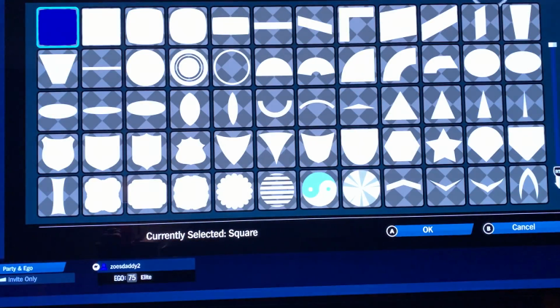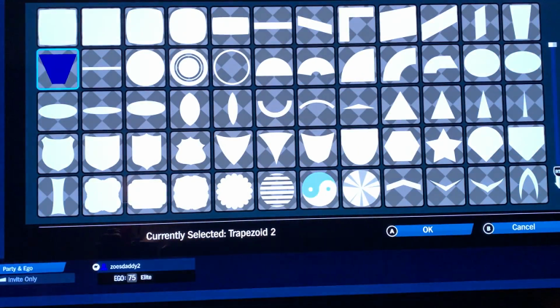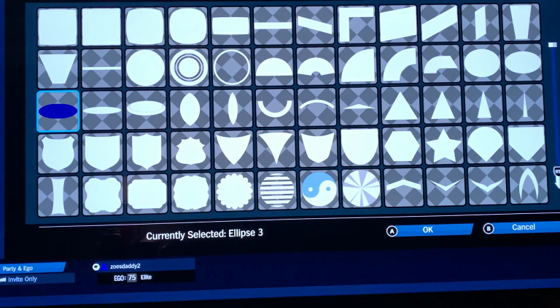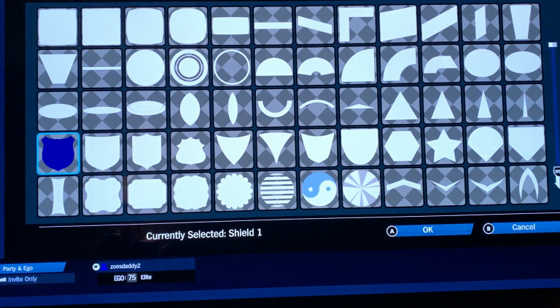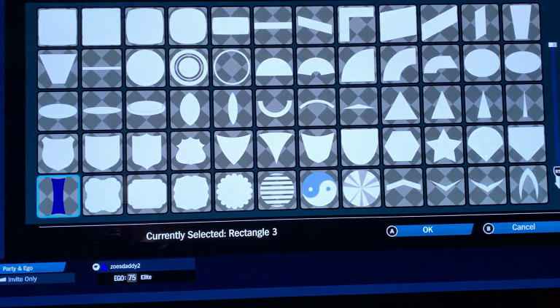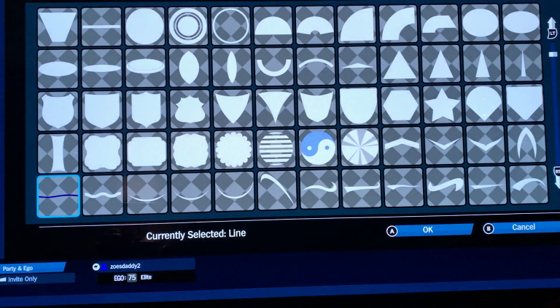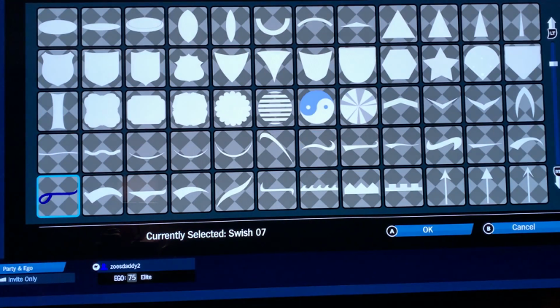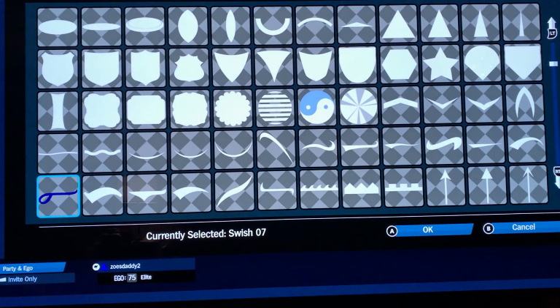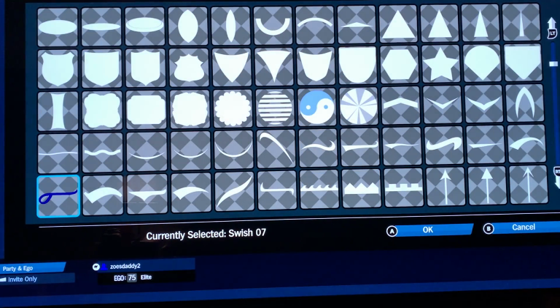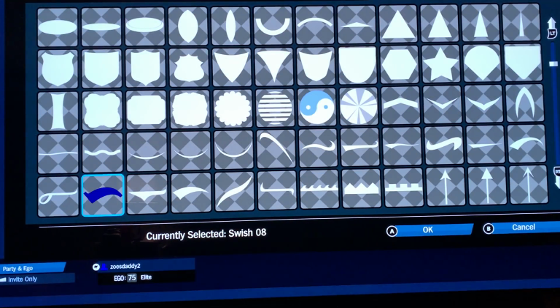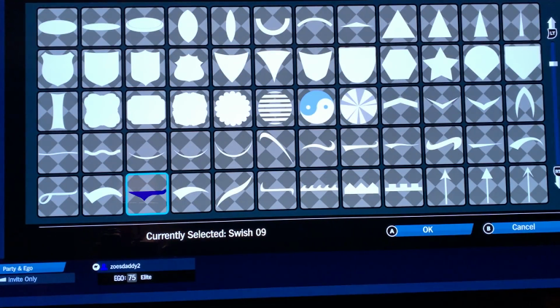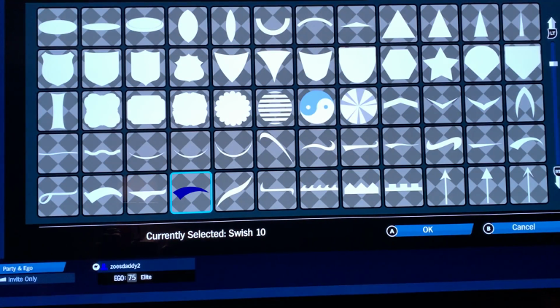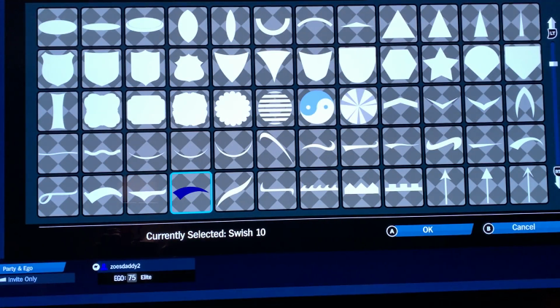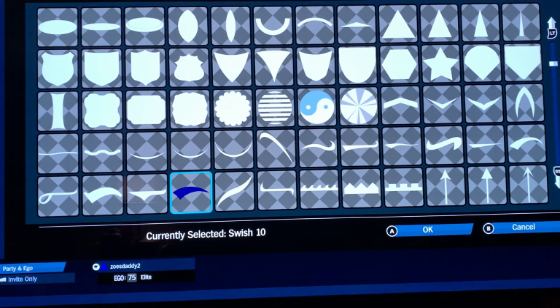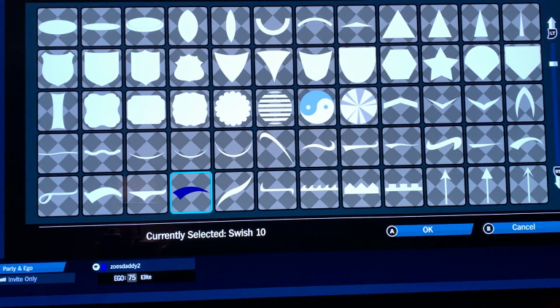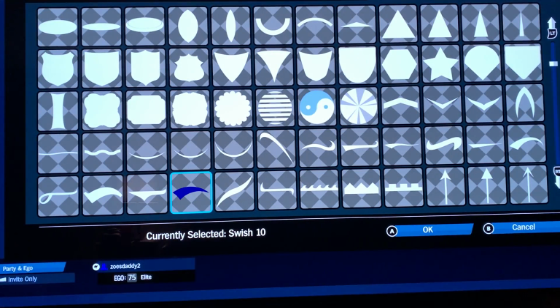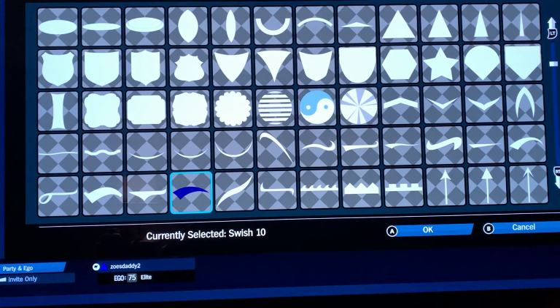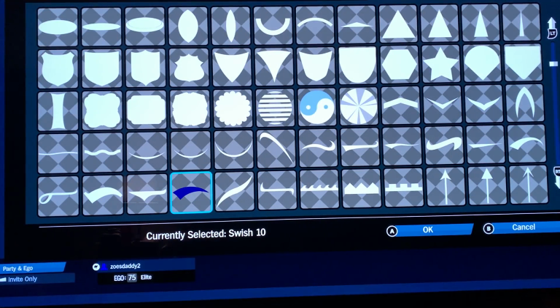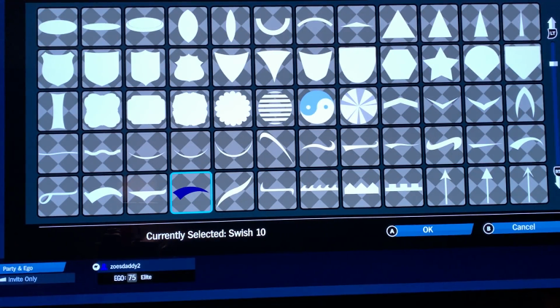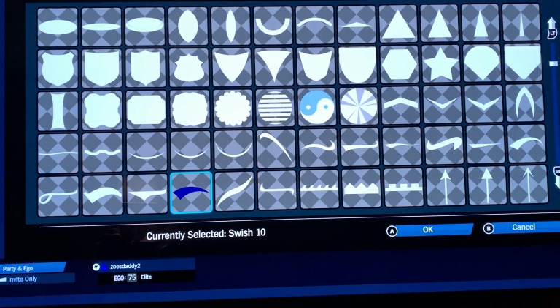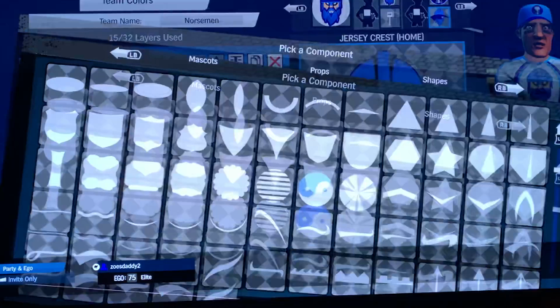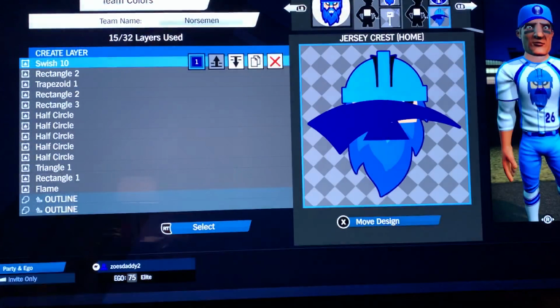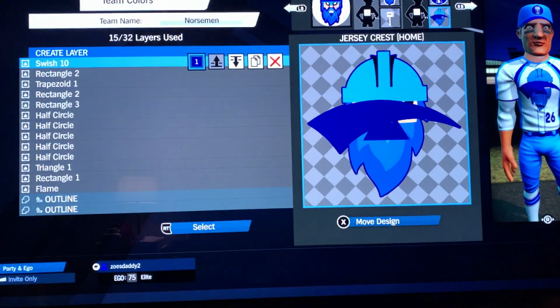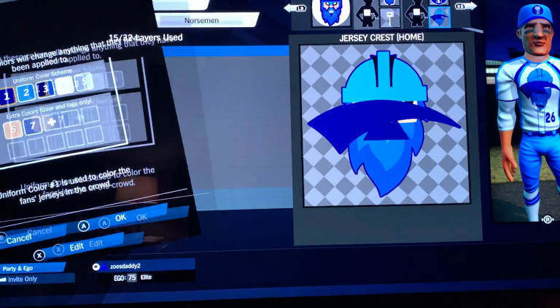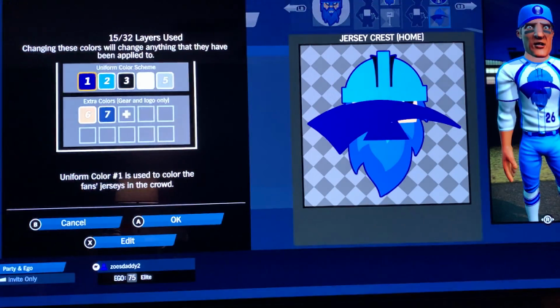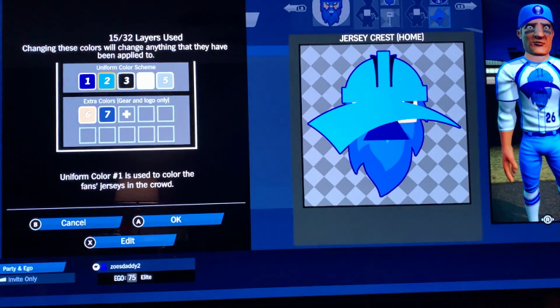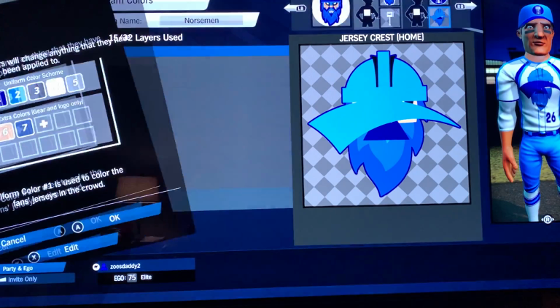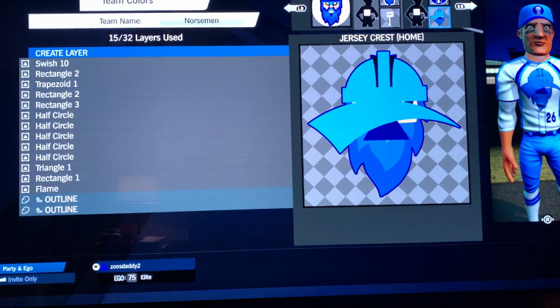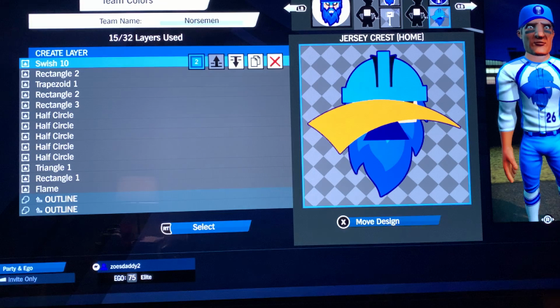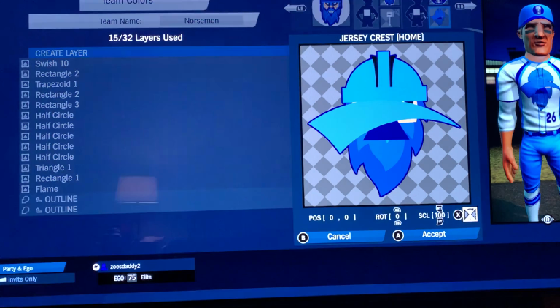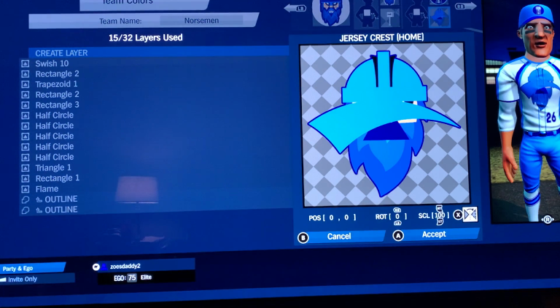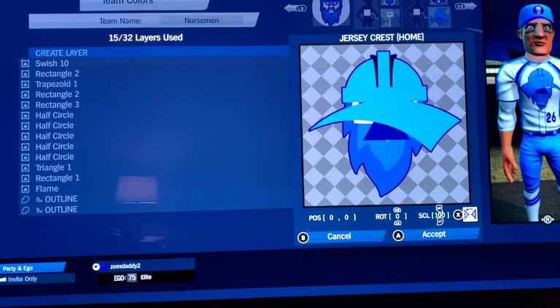And you know what's coming next — swish 10, light blue, flip it.